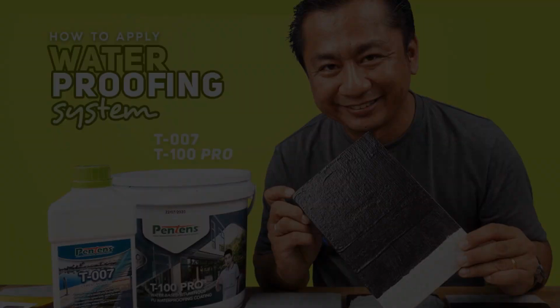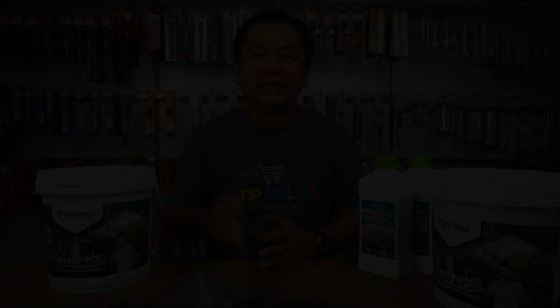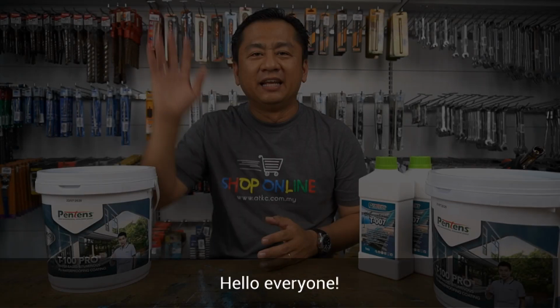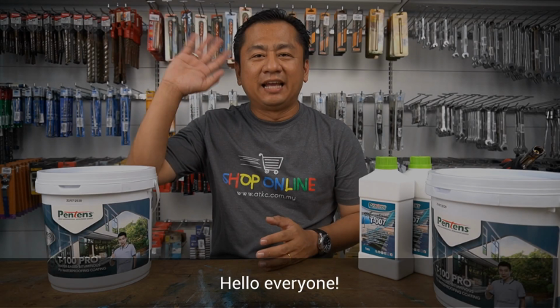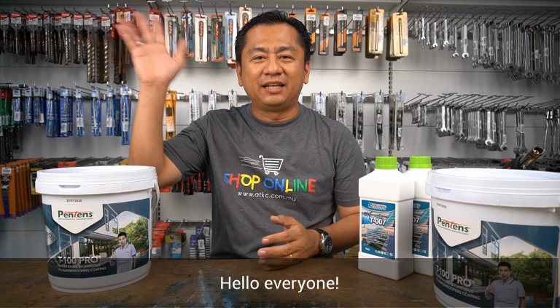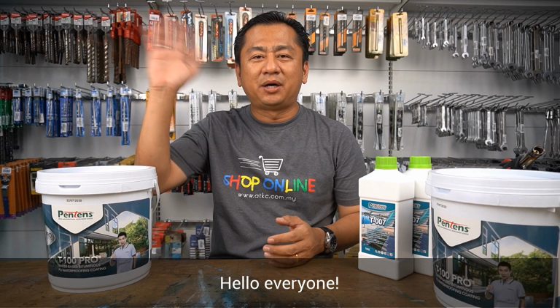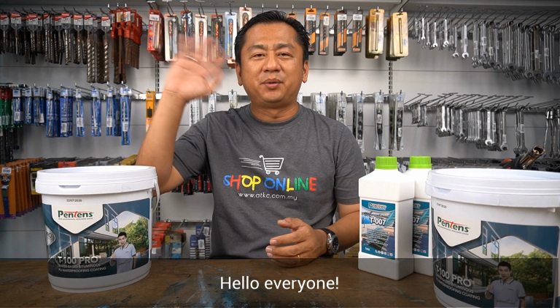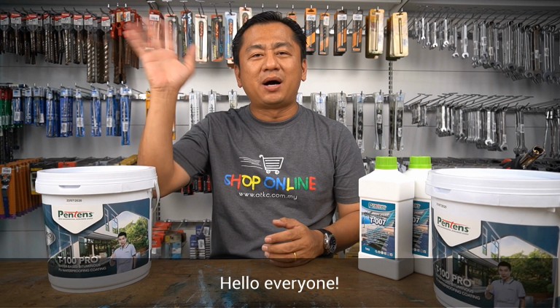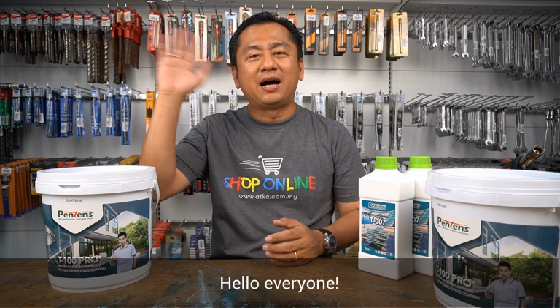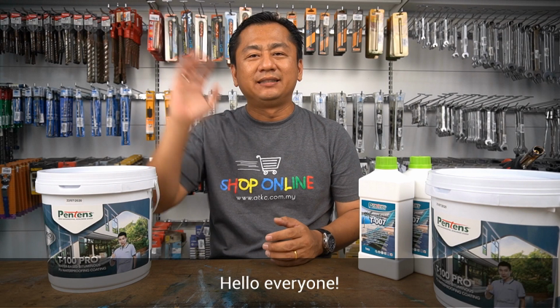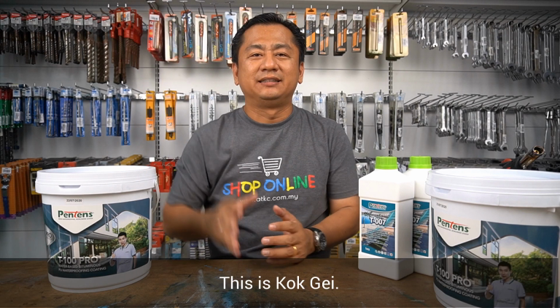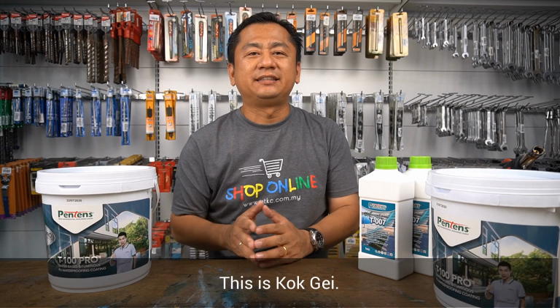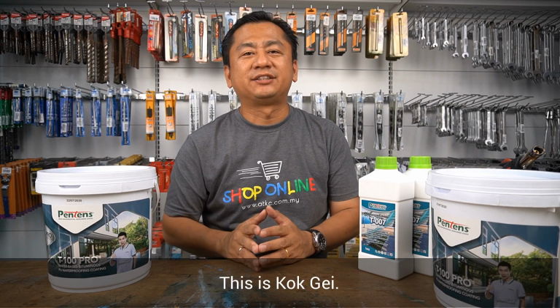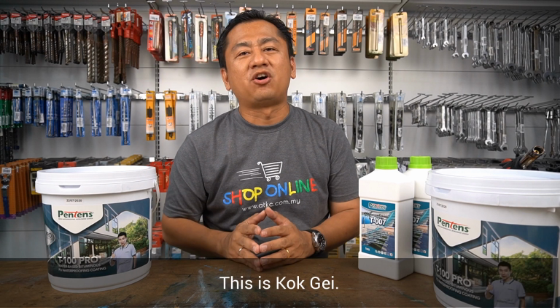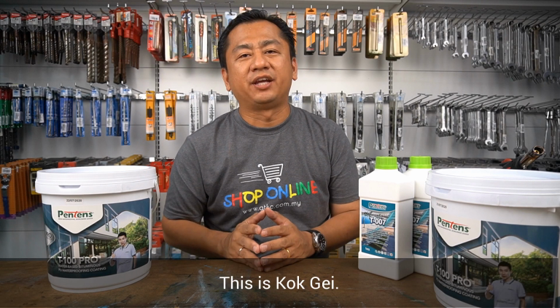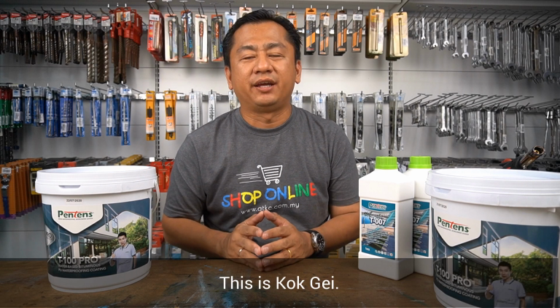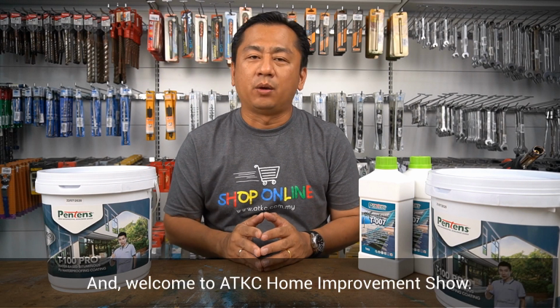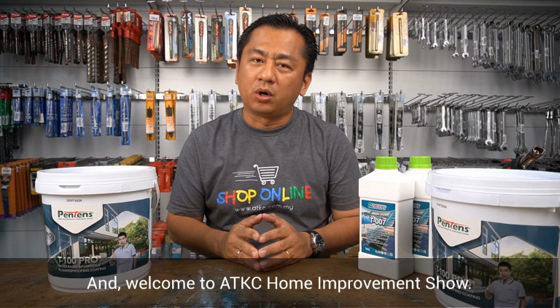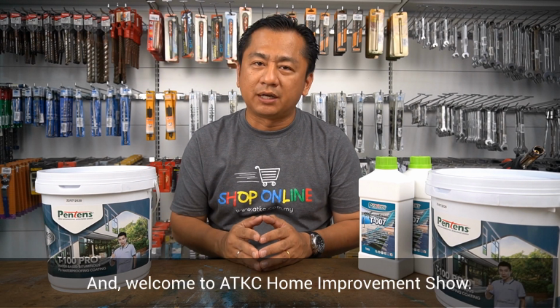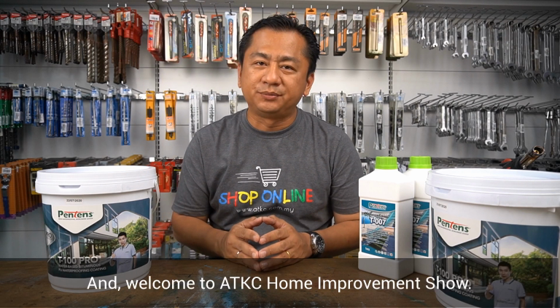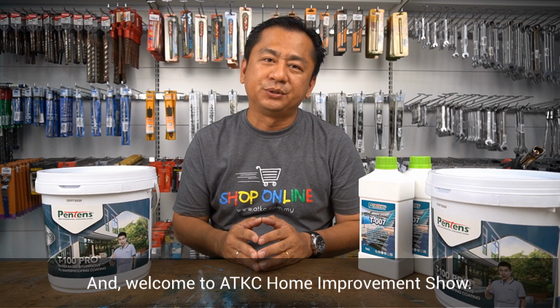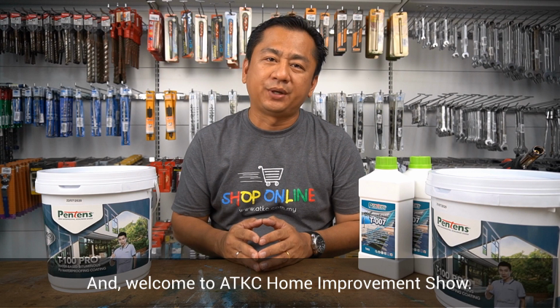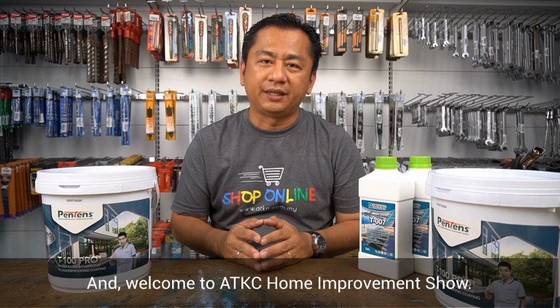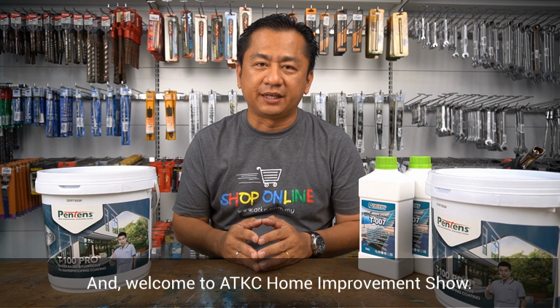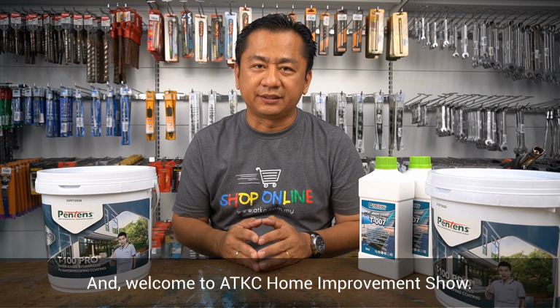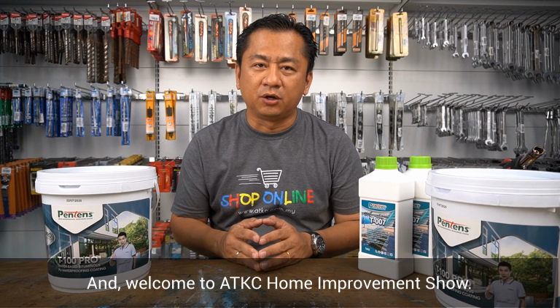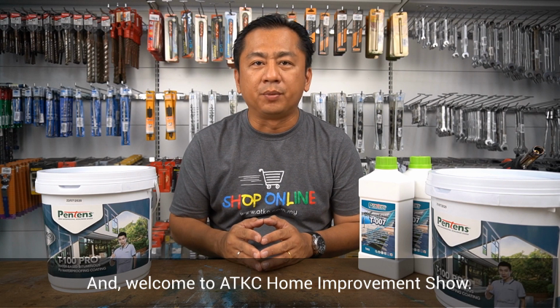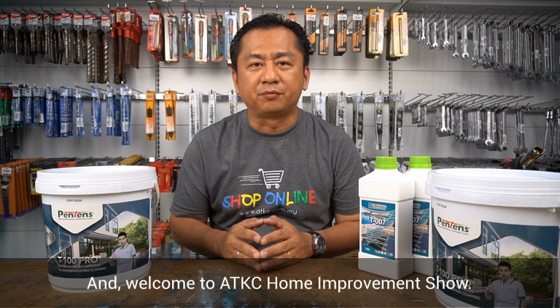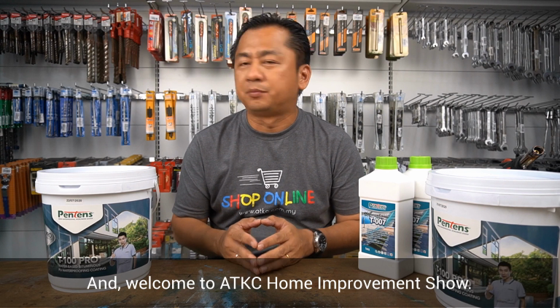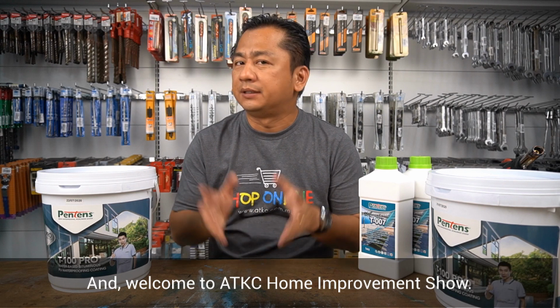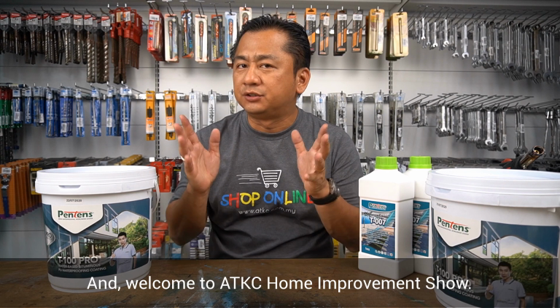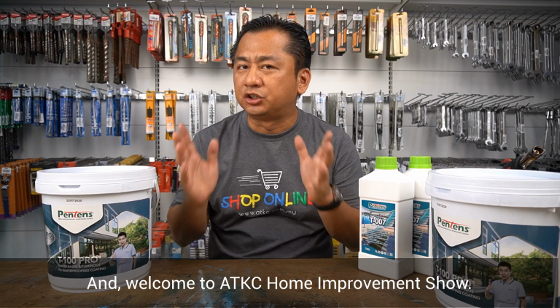Hello everyone, this is Corgay and welcome to ADKC Home Improvement Show.